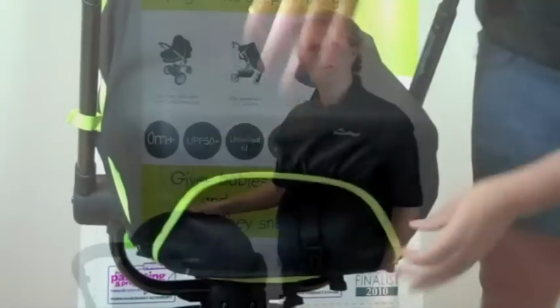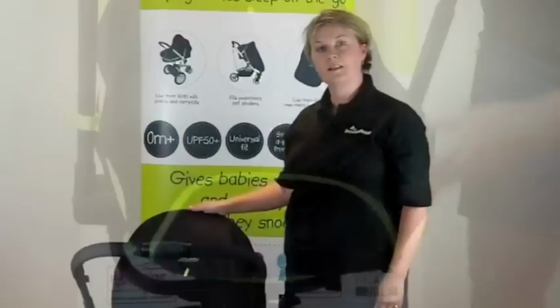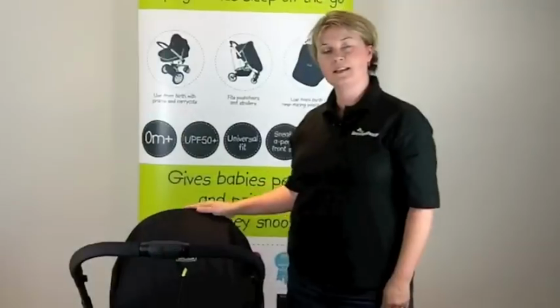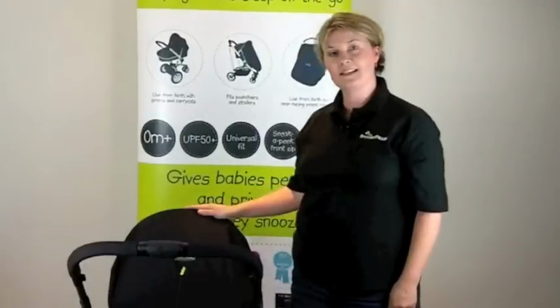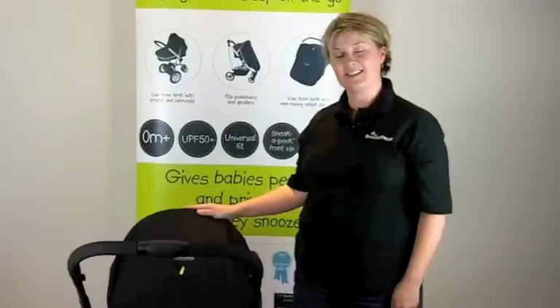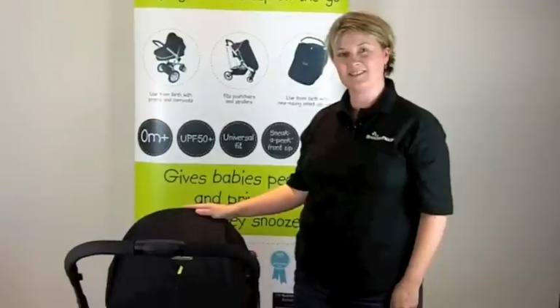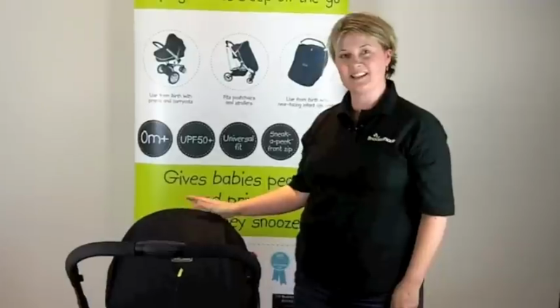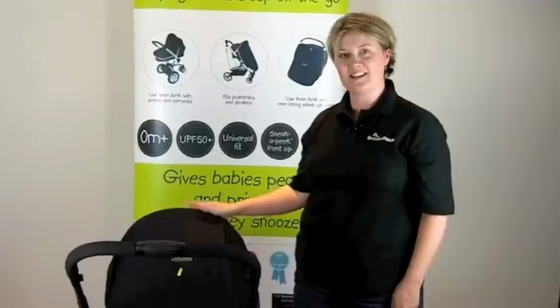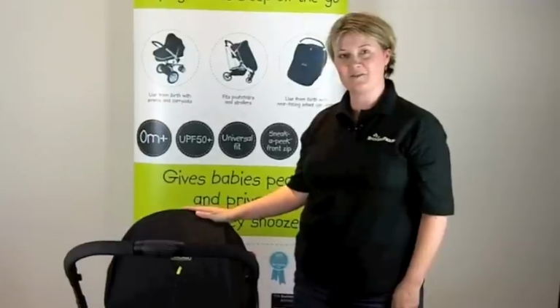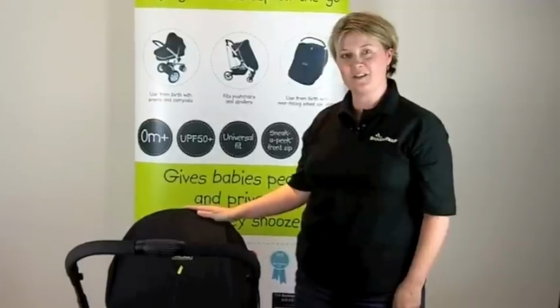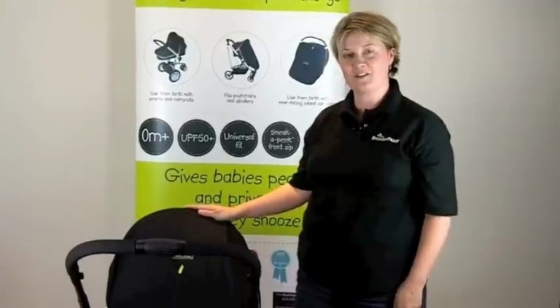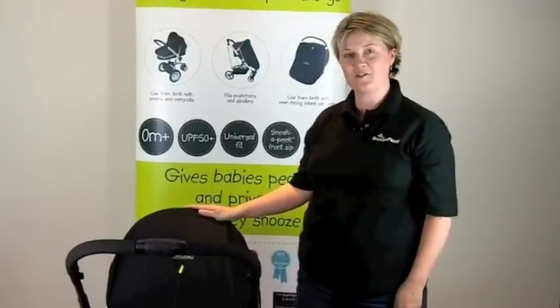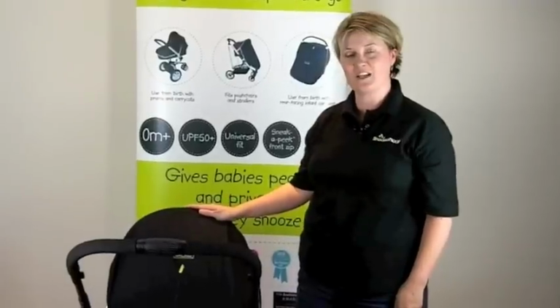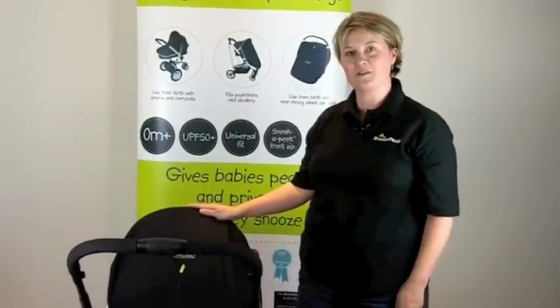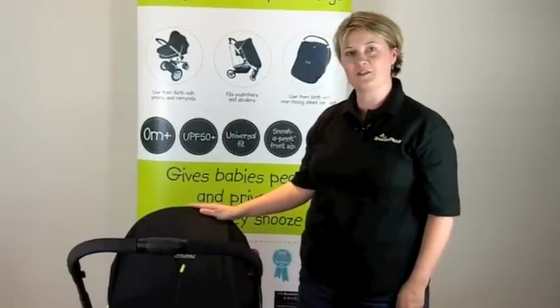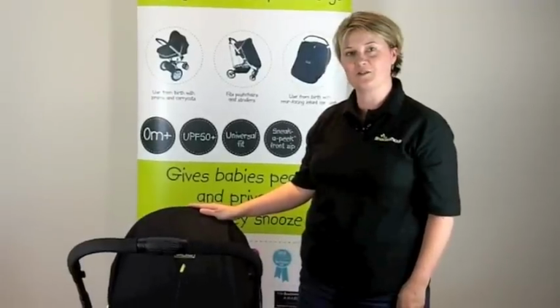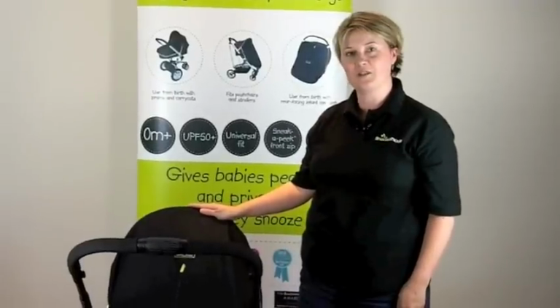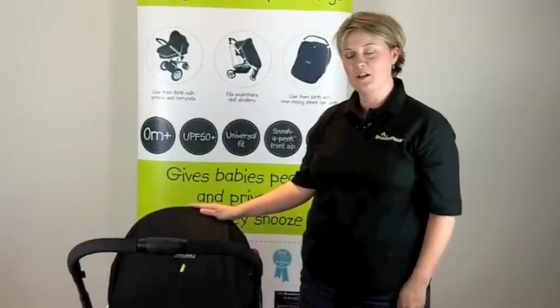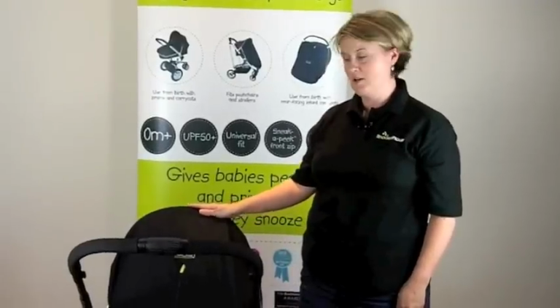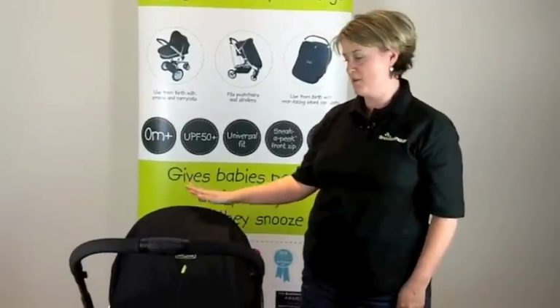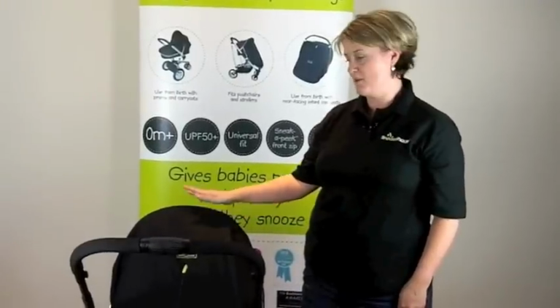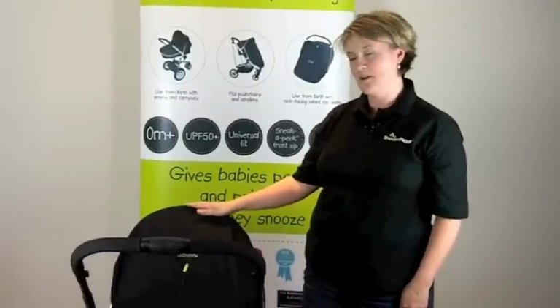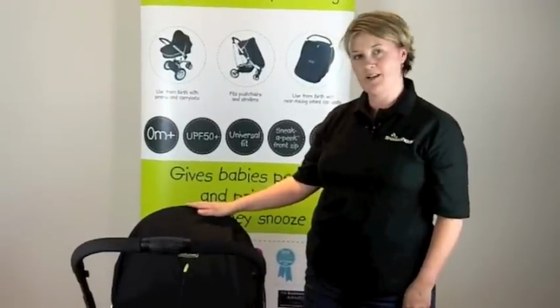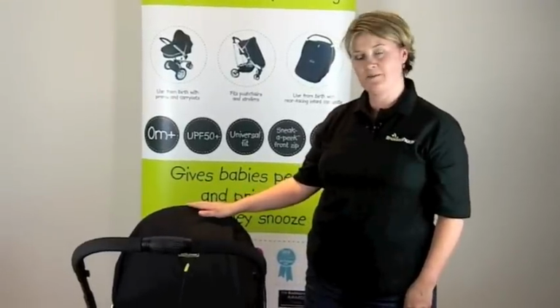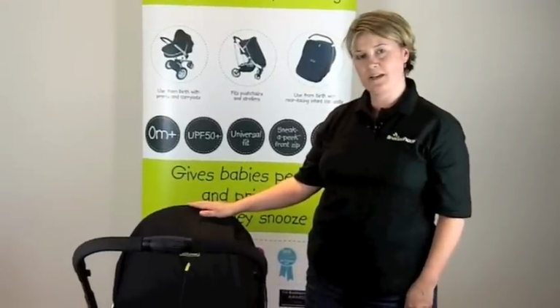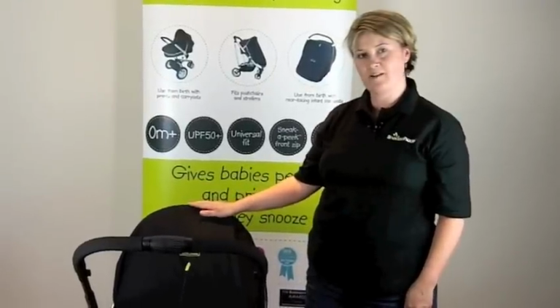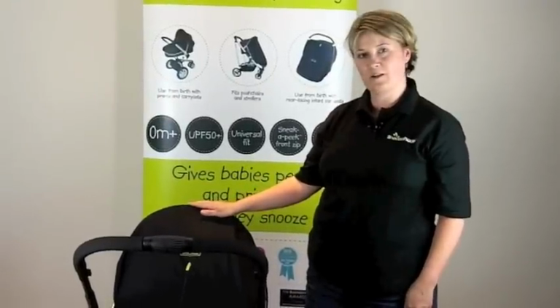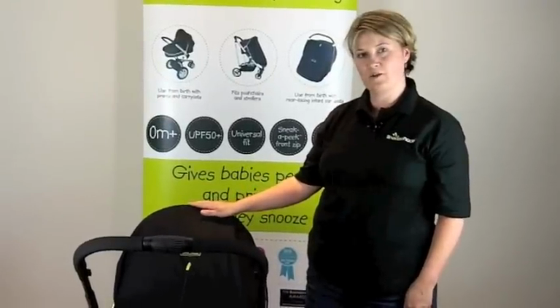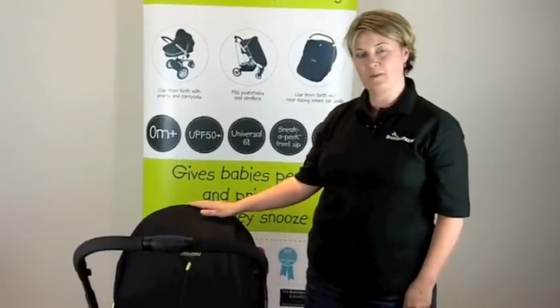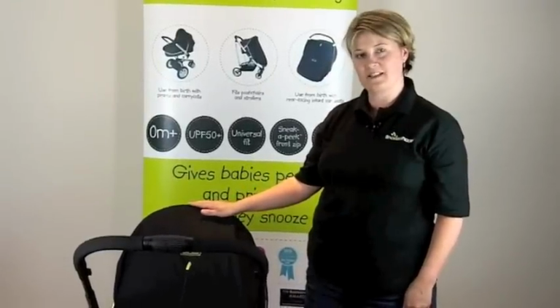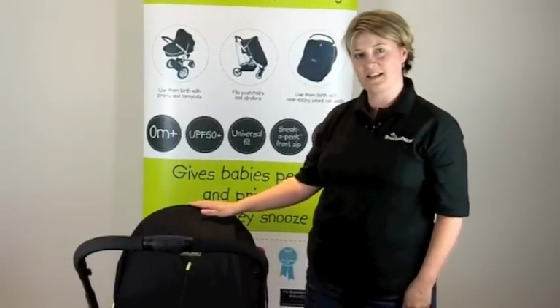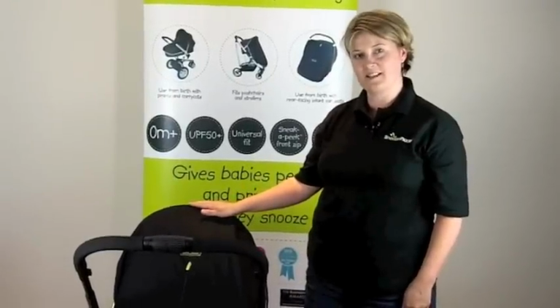And that's it — that's how to fit Snooze Shade Original onto a pram, carry cot, or bassinet.